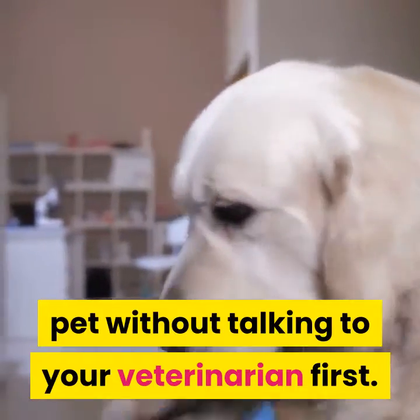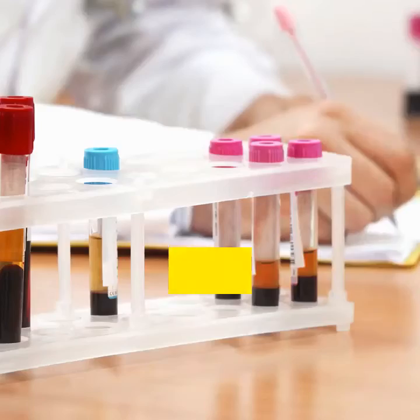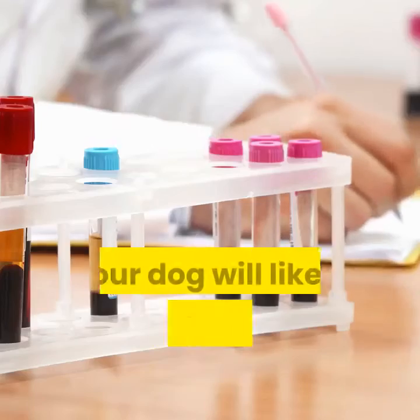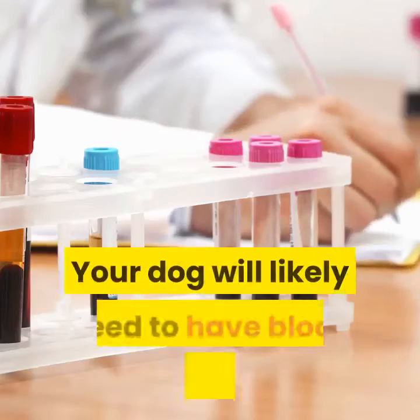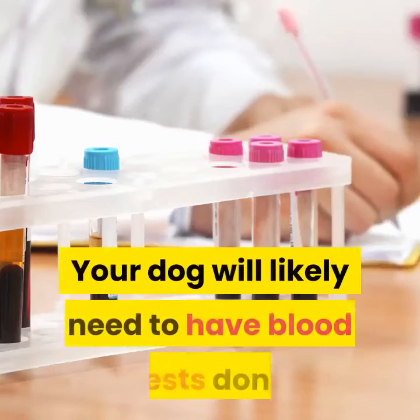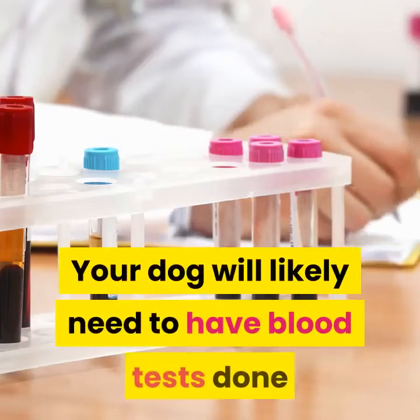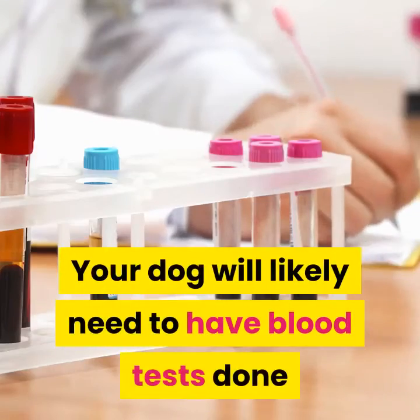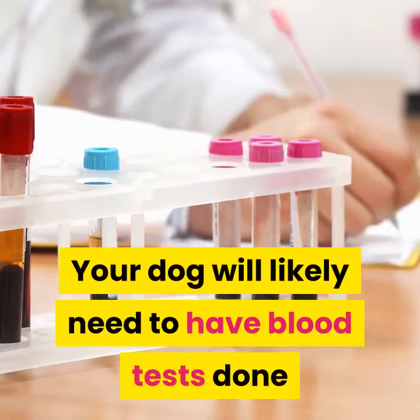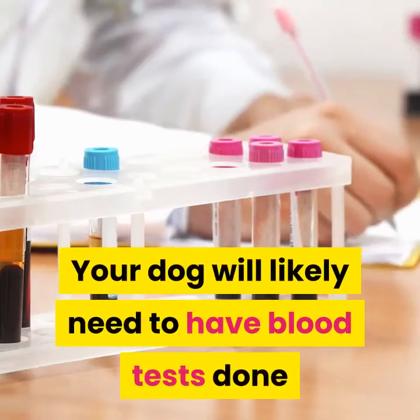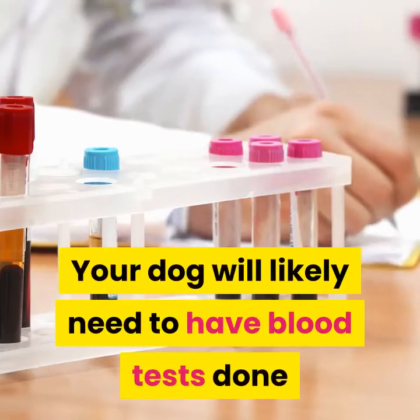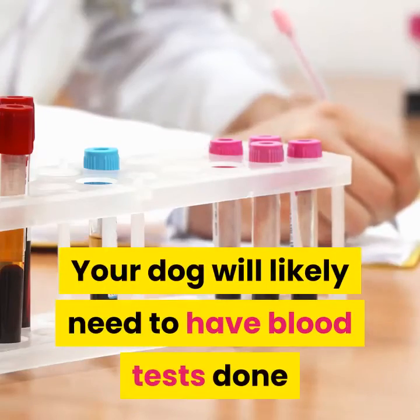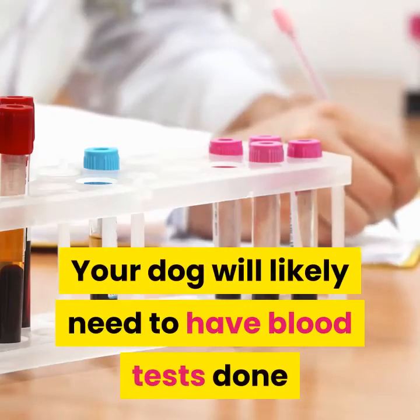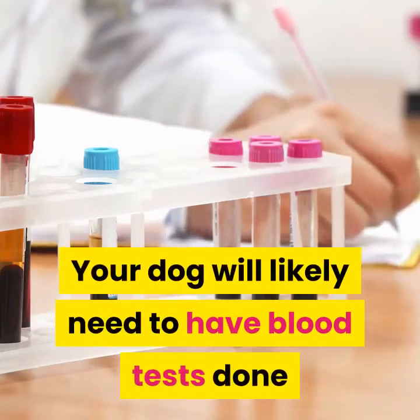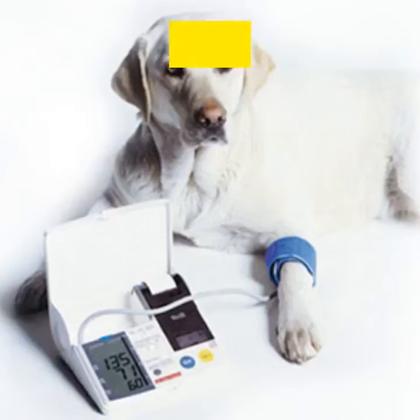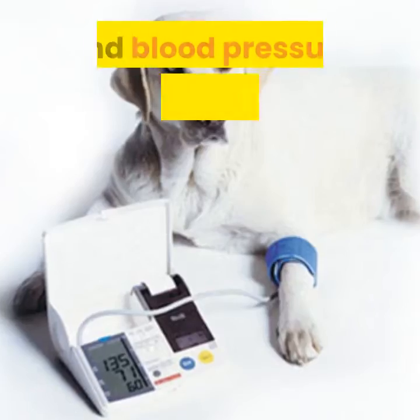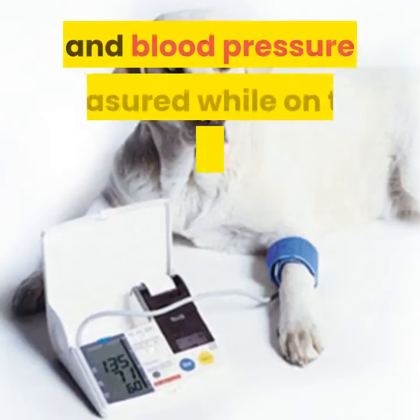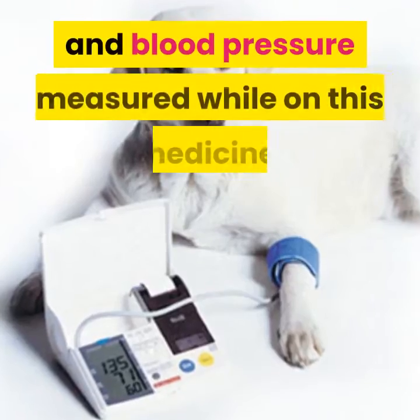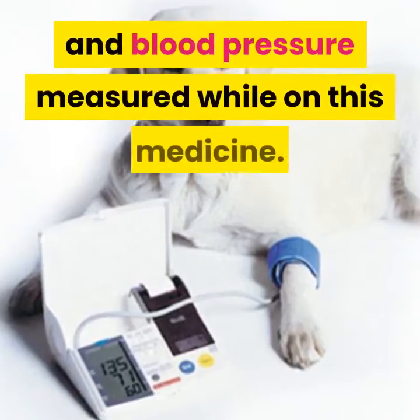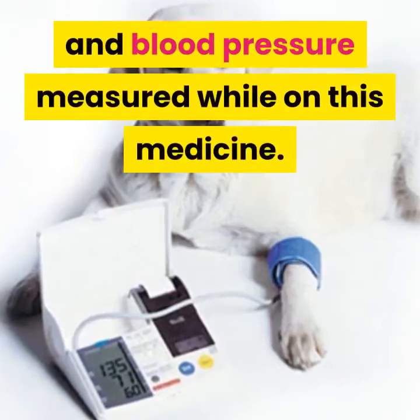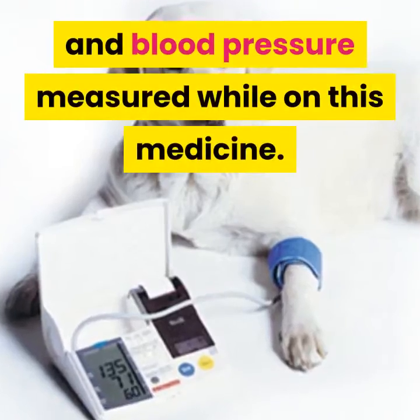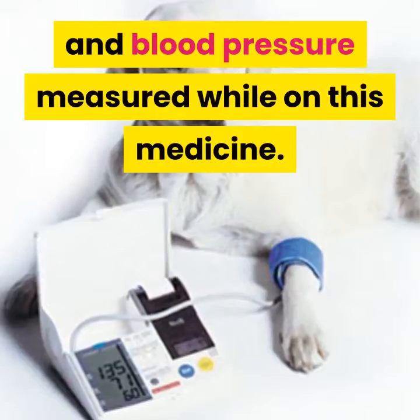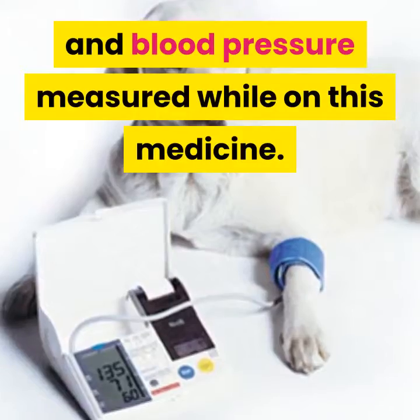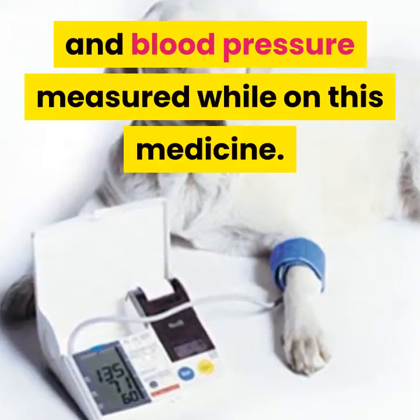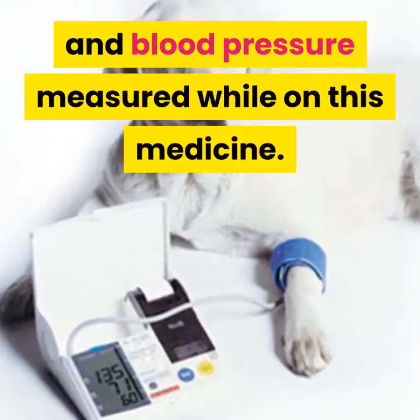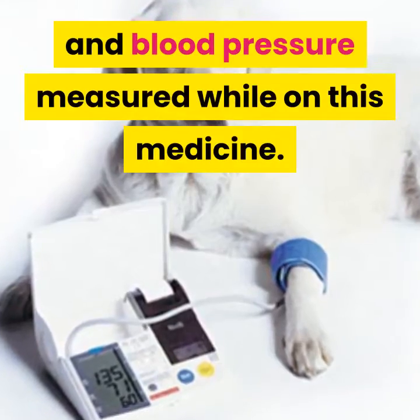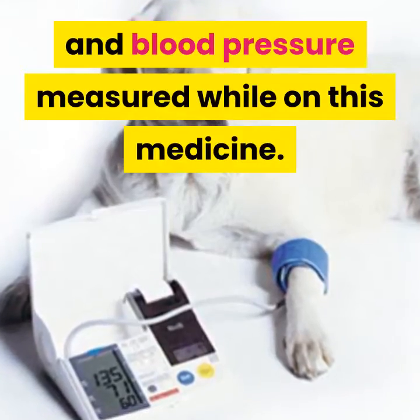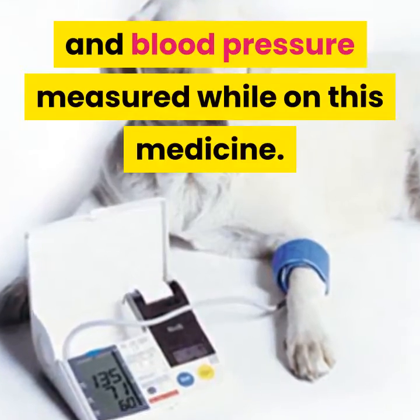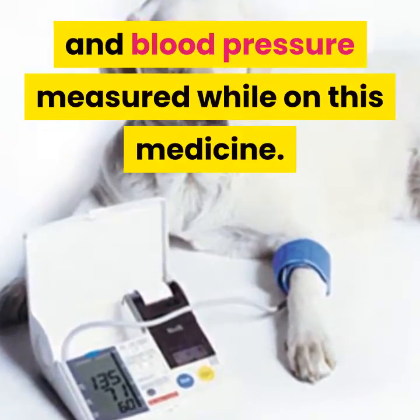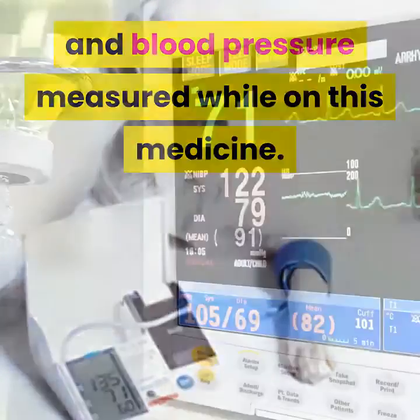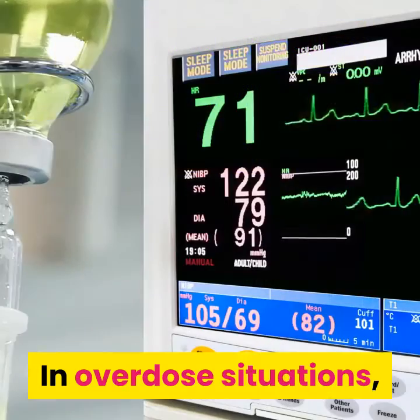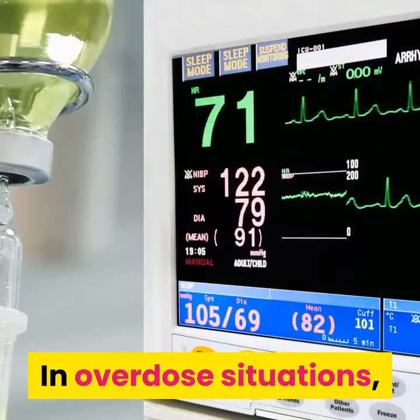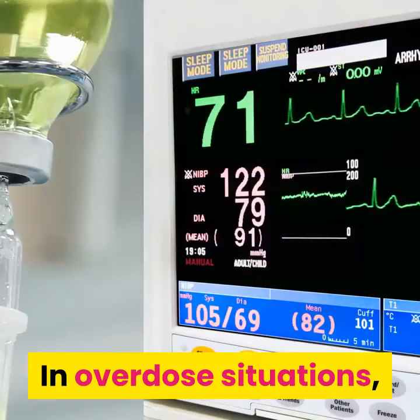Your dog will likely need to have blood tests done and blood pressure measured while on this medicine.